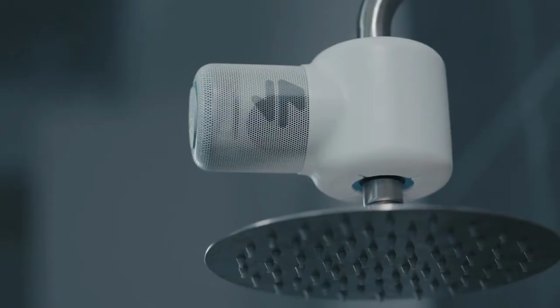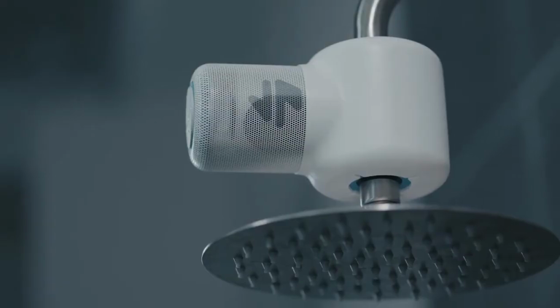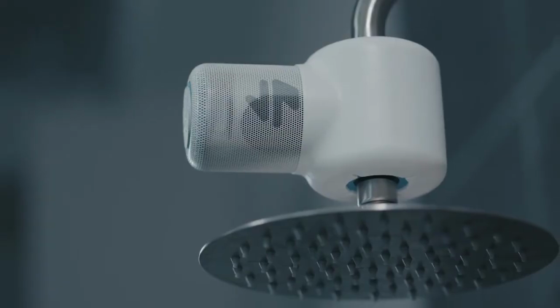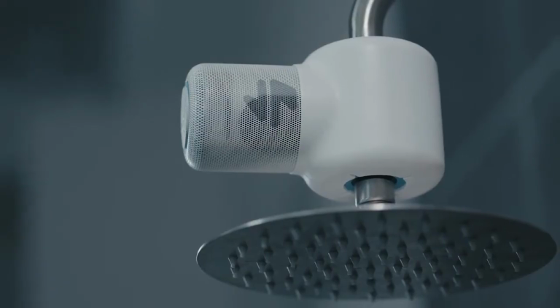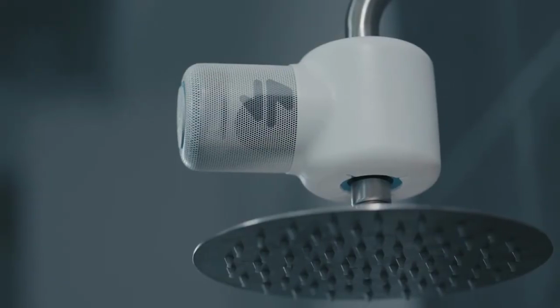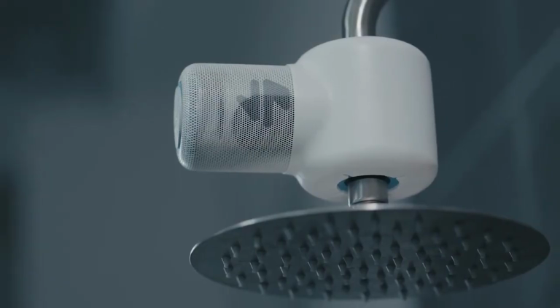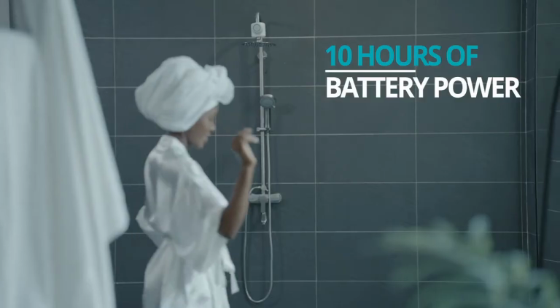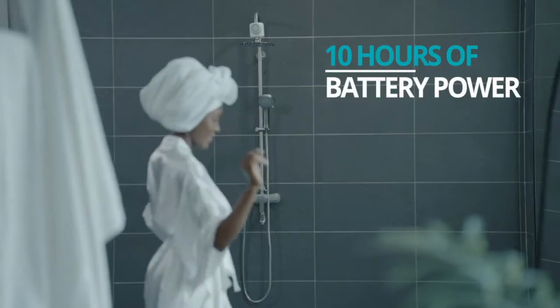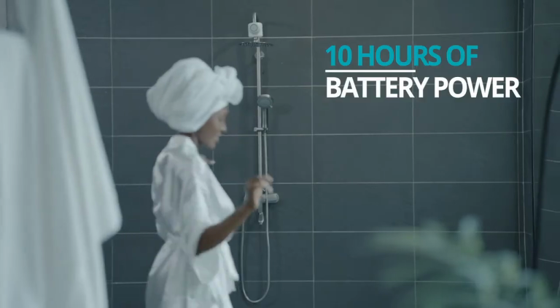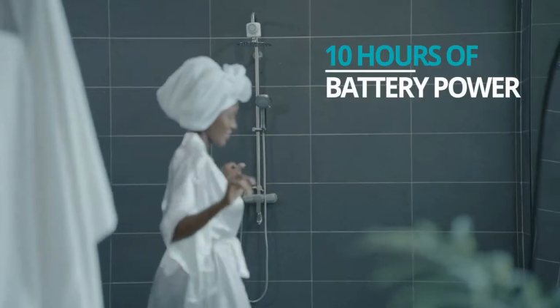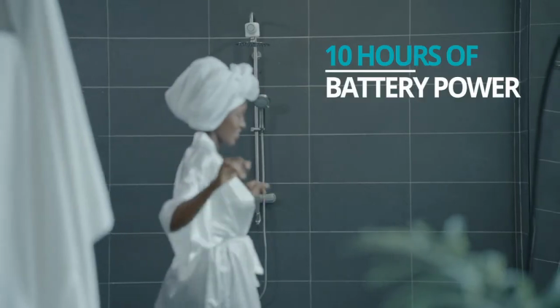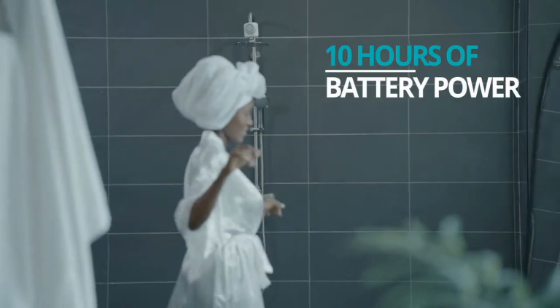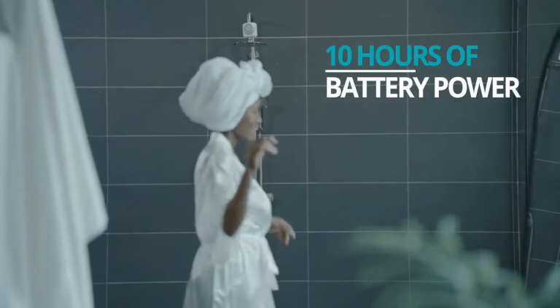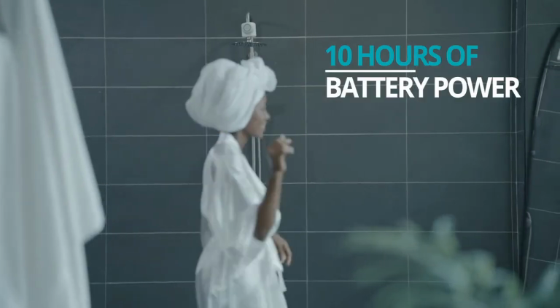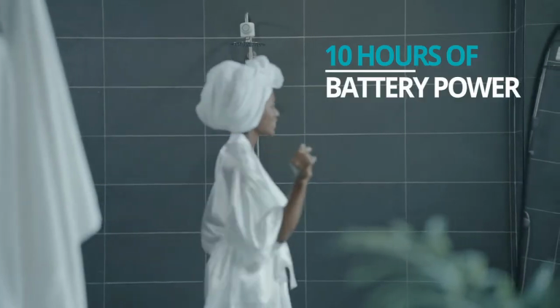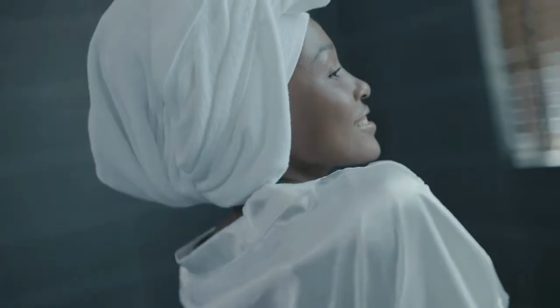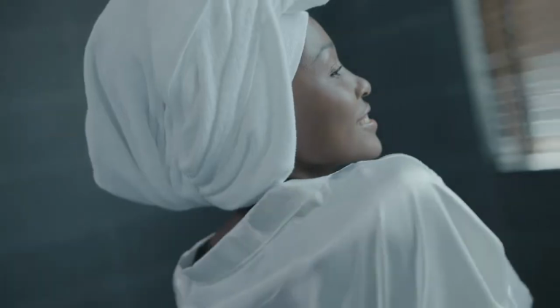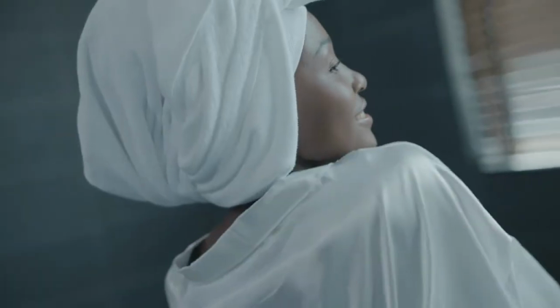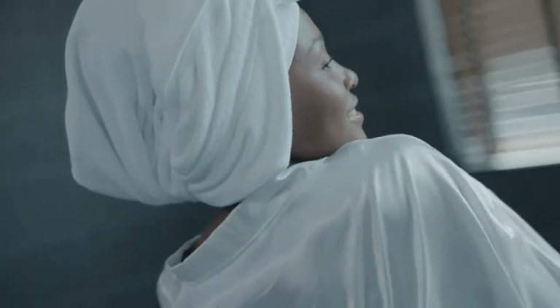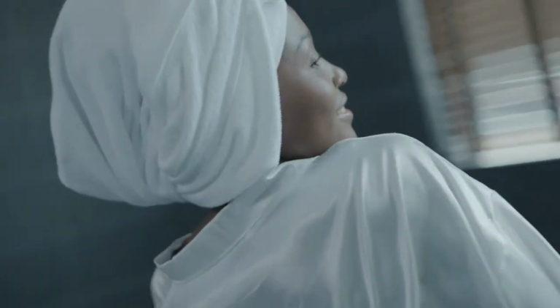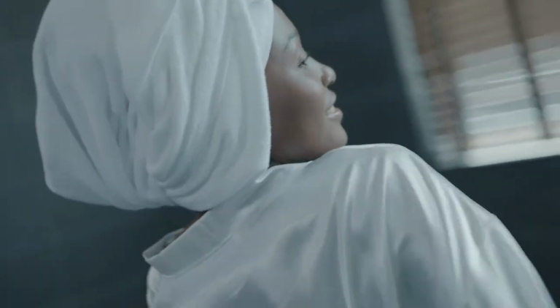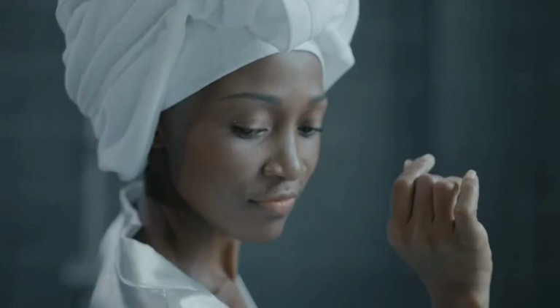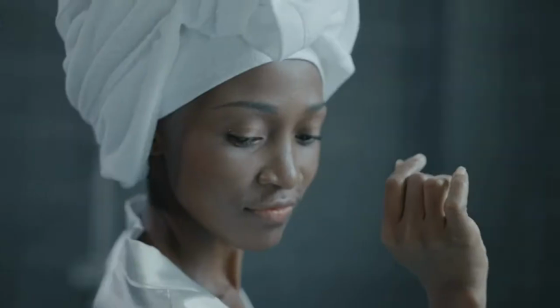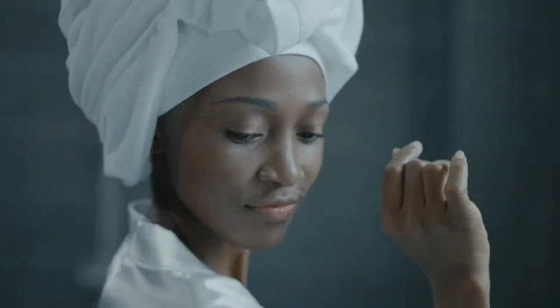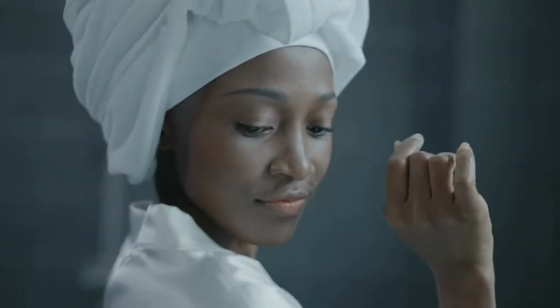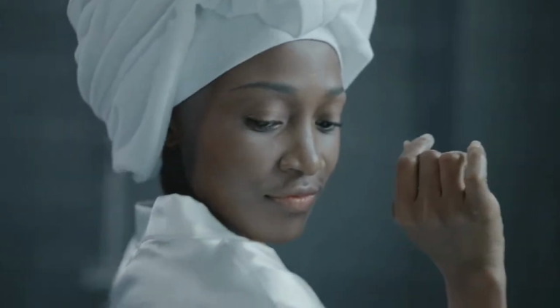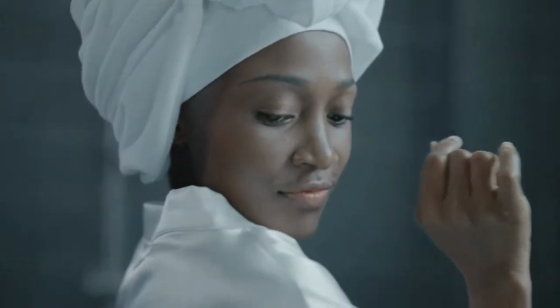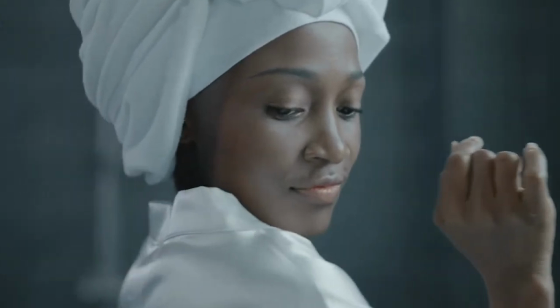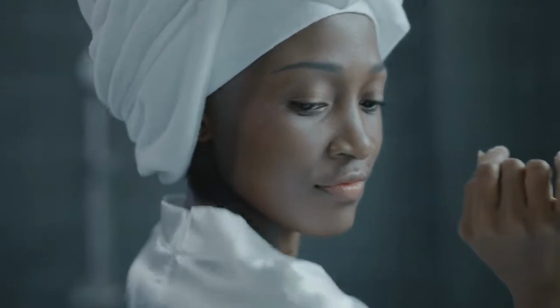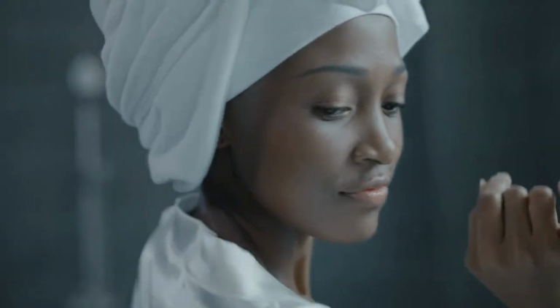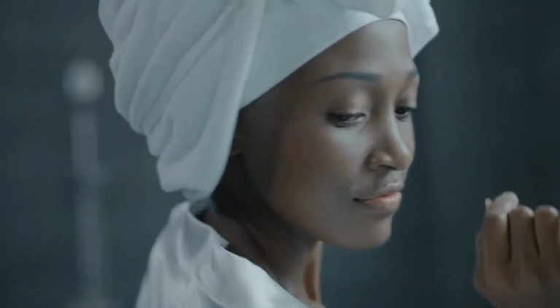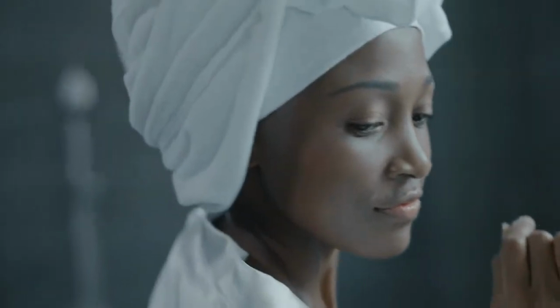And even when the shower is off, the internal battery allows for up to 10 hours of speaker use.